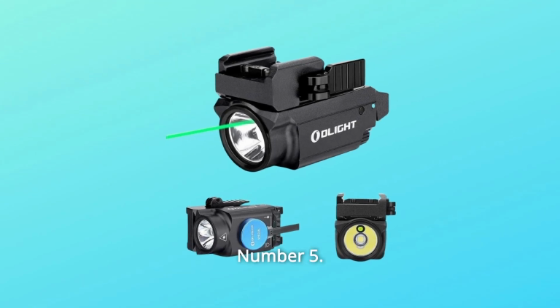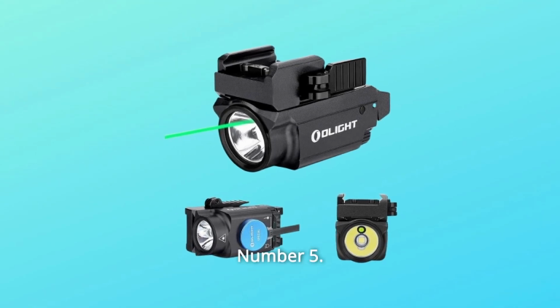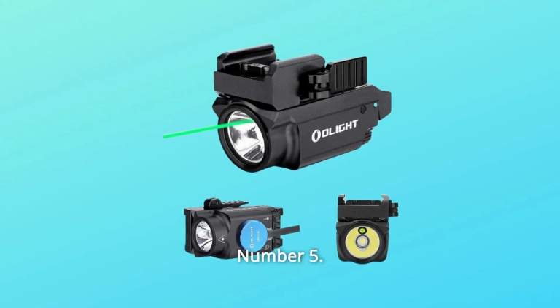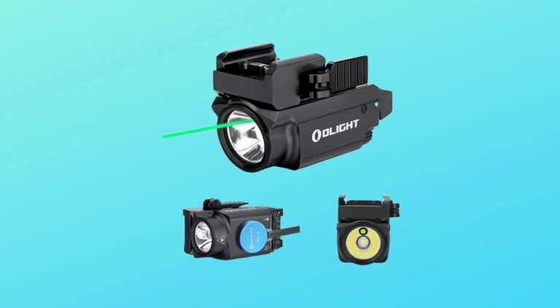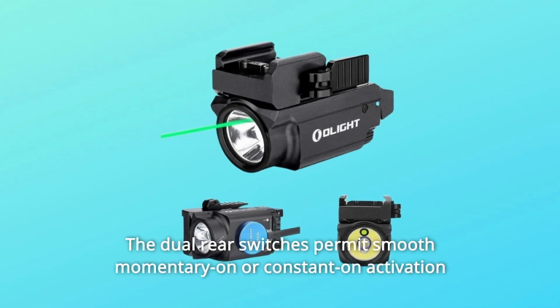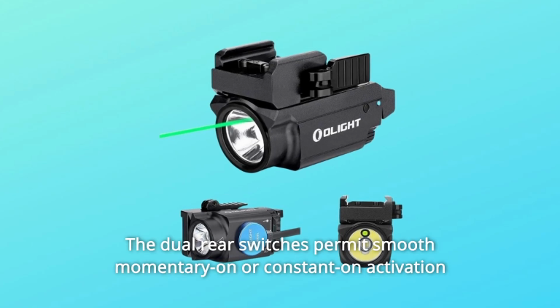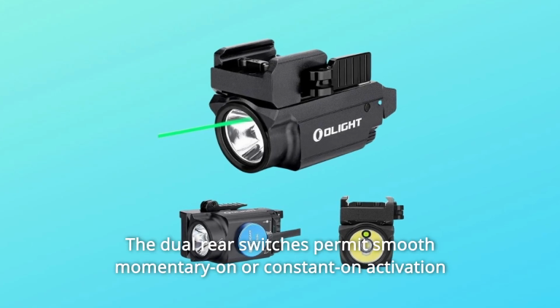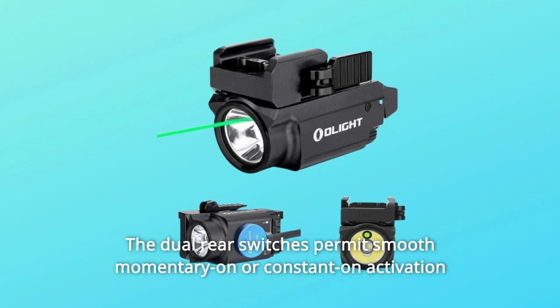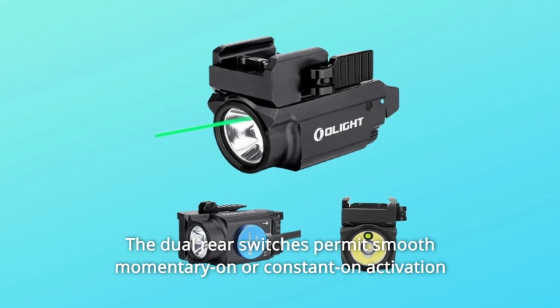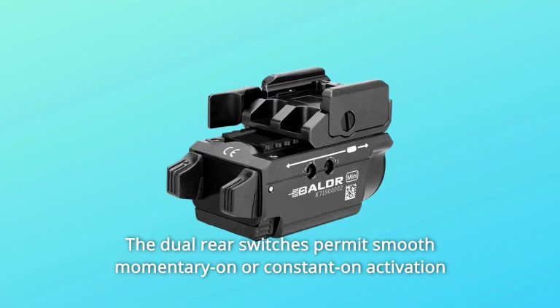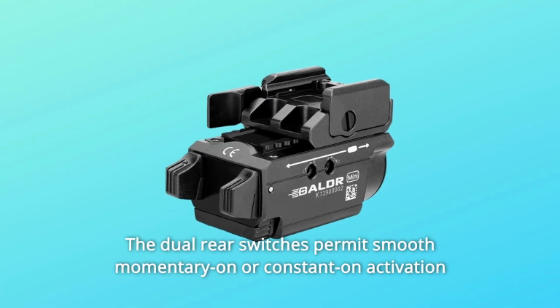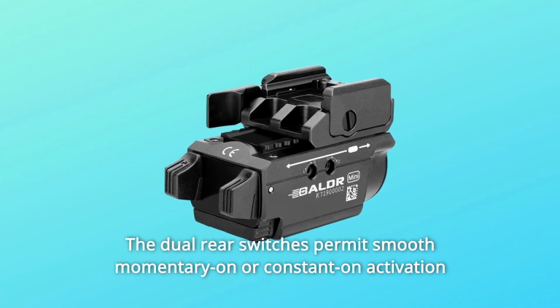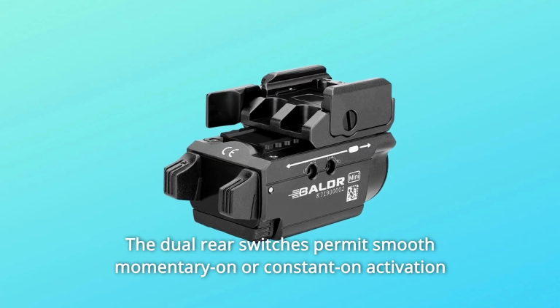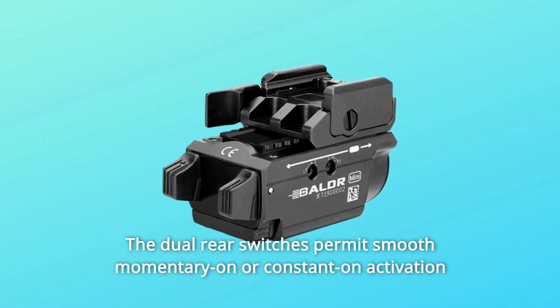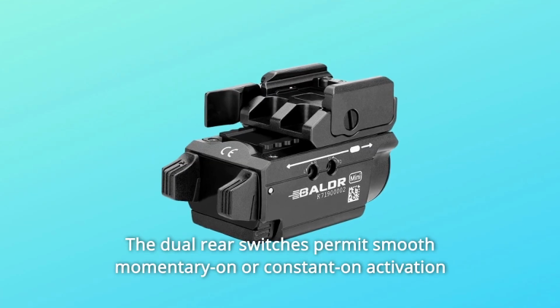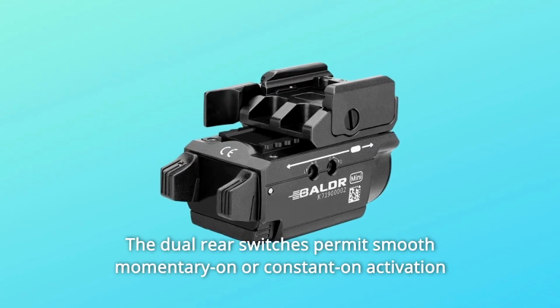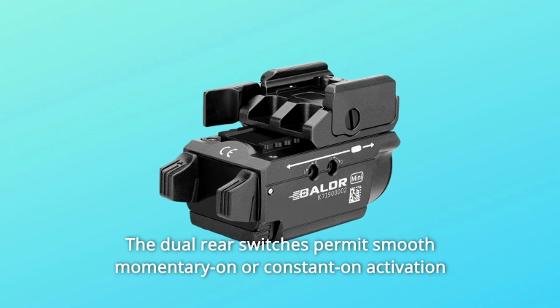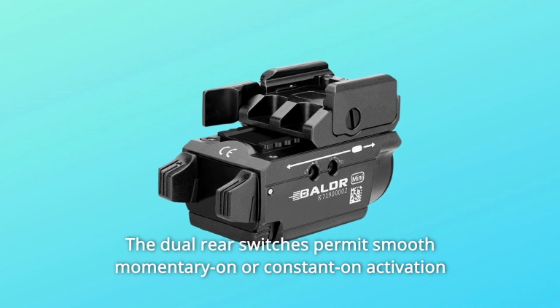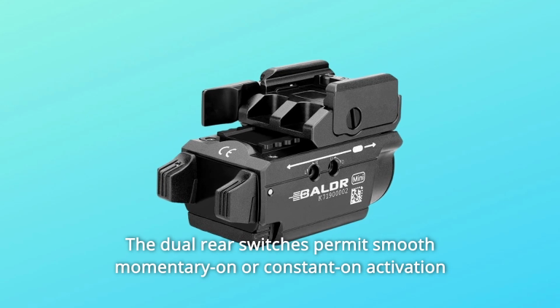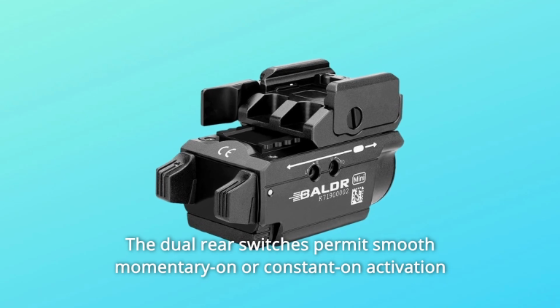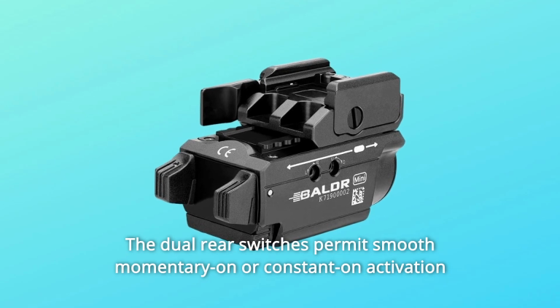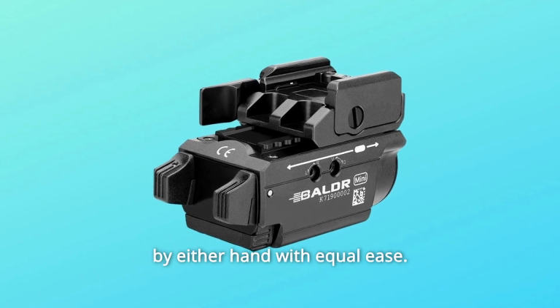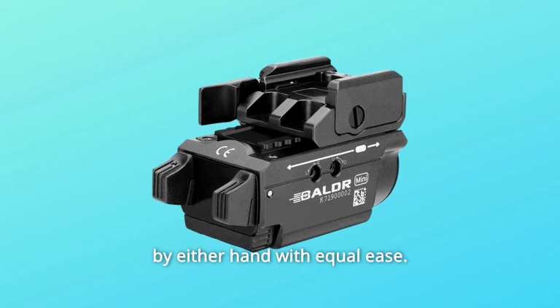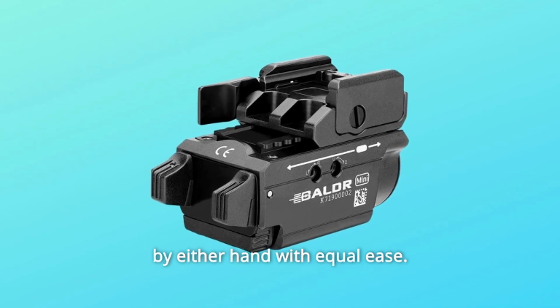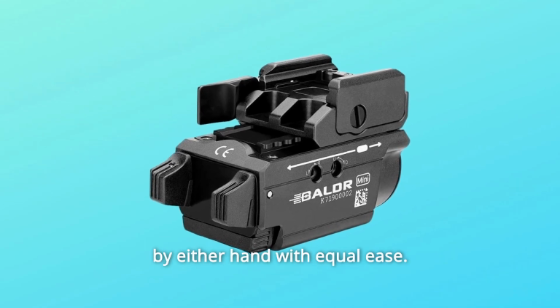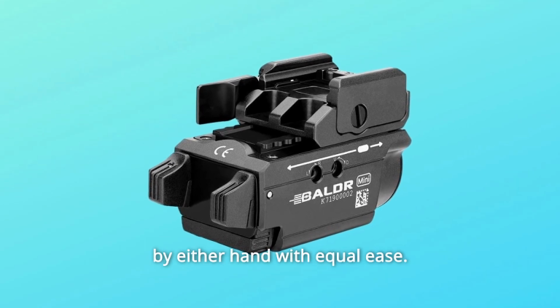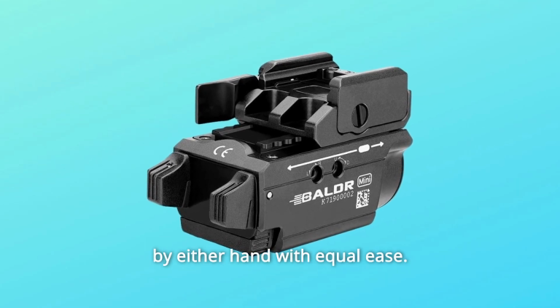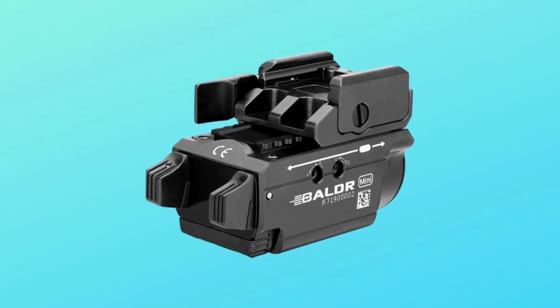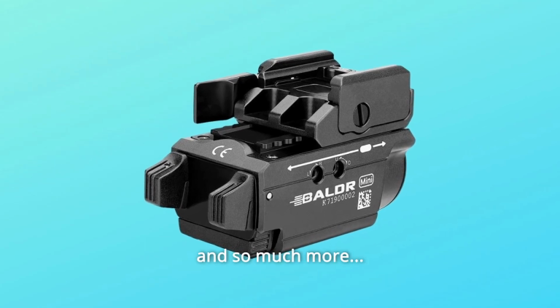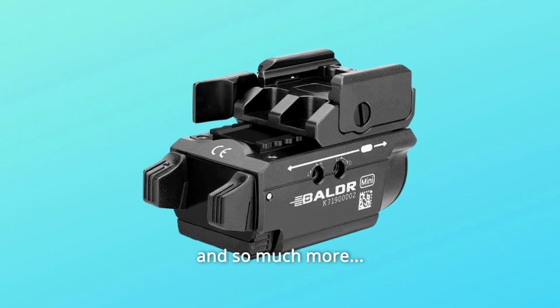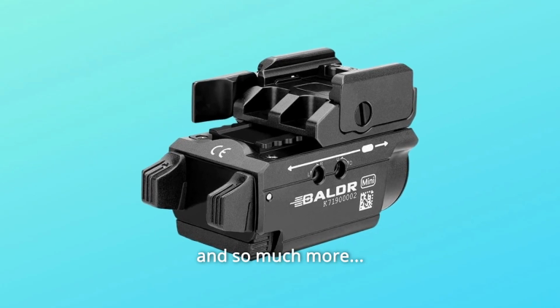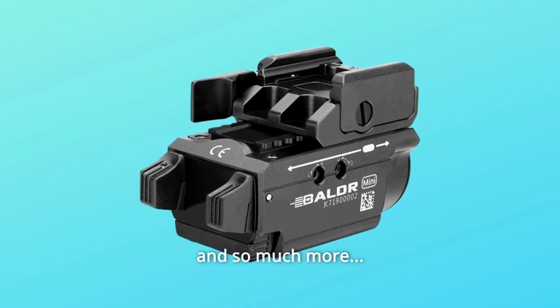Number 5: The dual rear switches permit smooth momentary on or constant on activation by either hand with equal ease. And so much more.